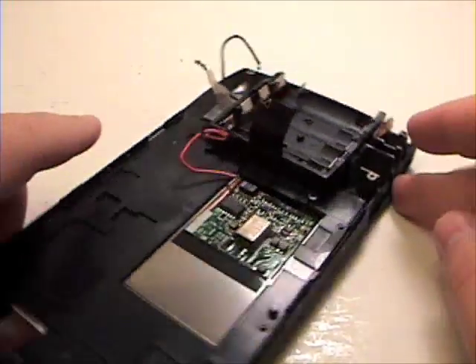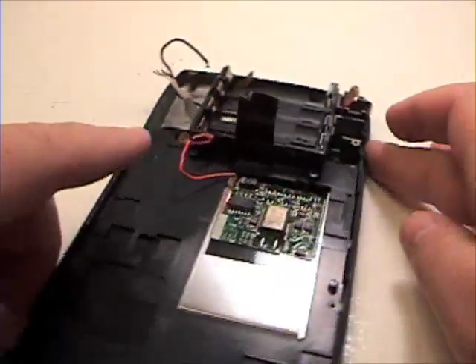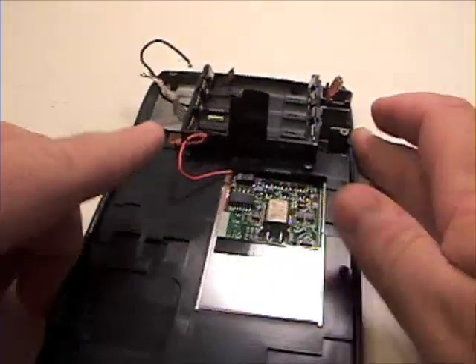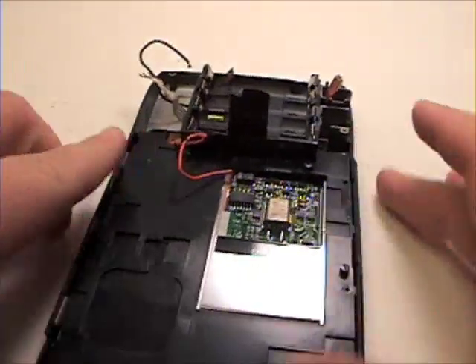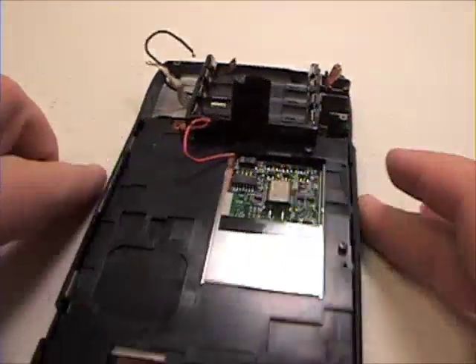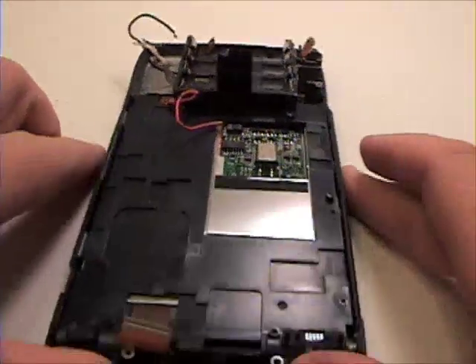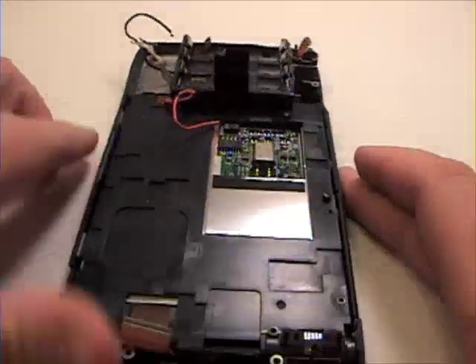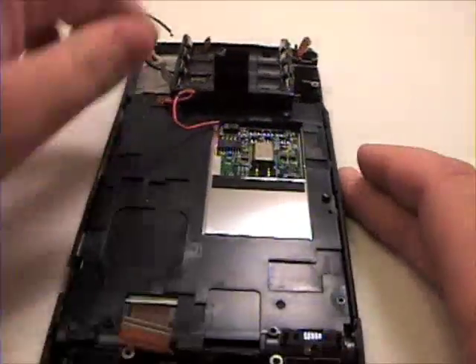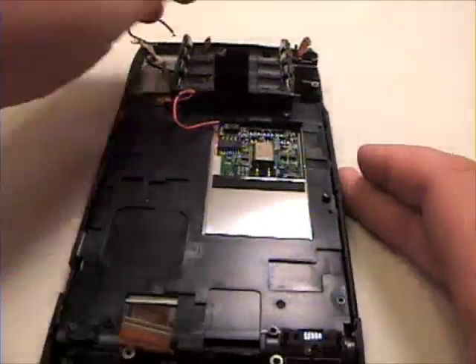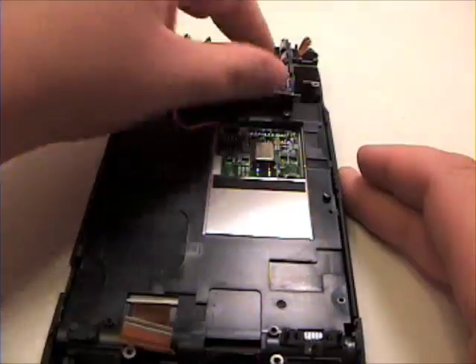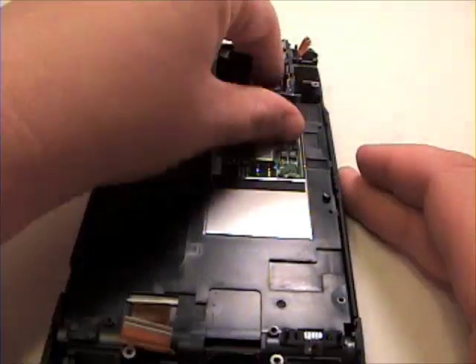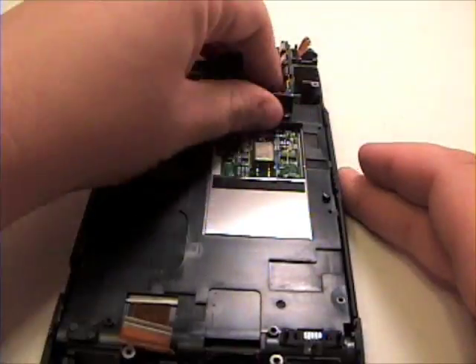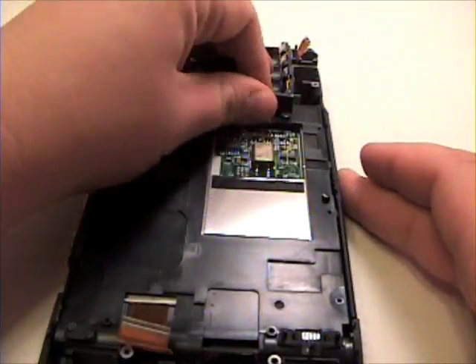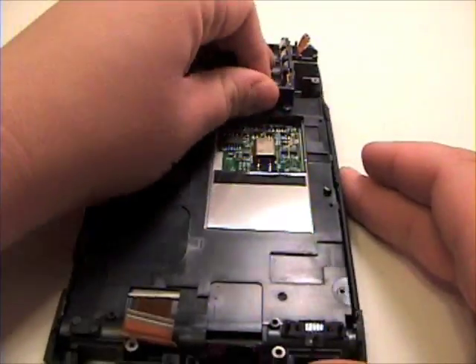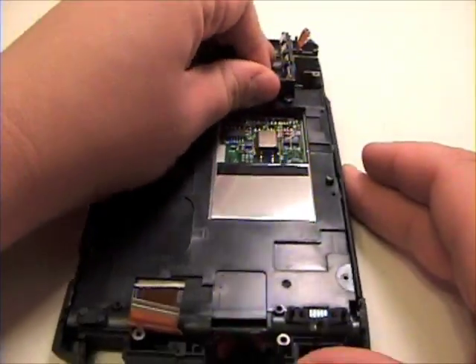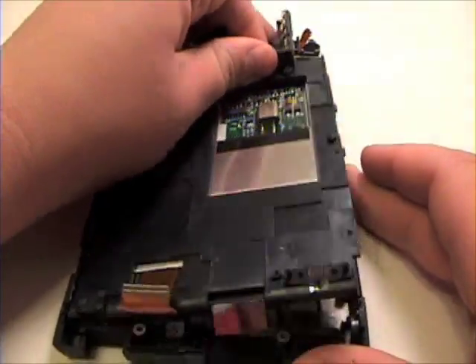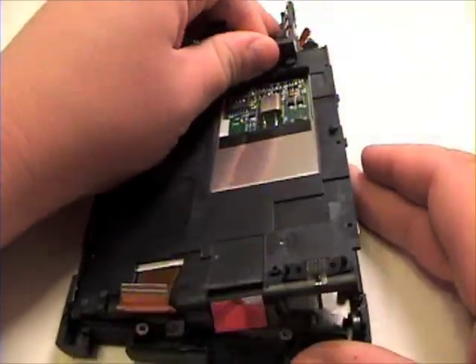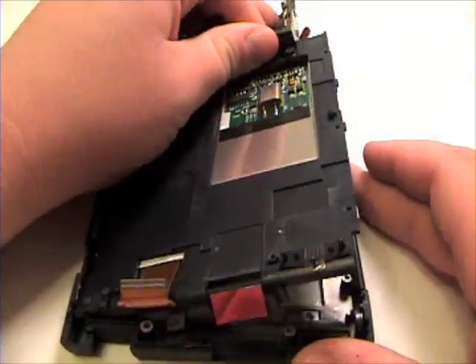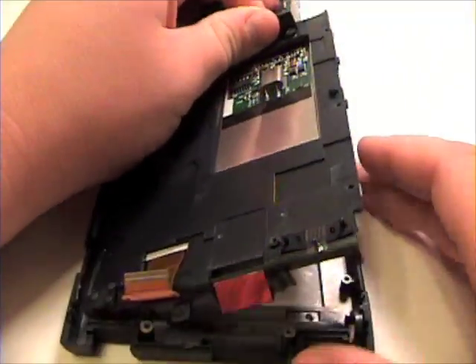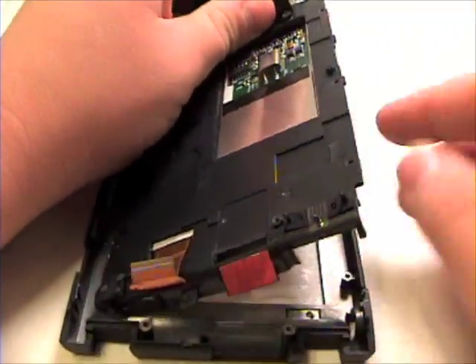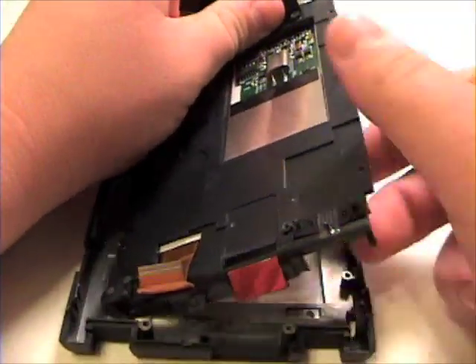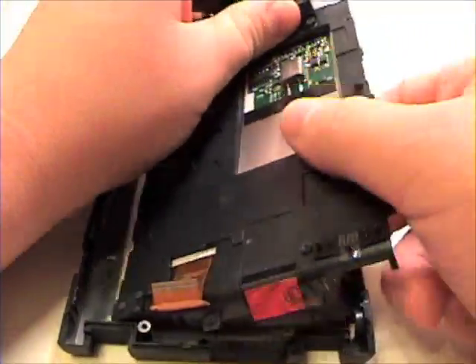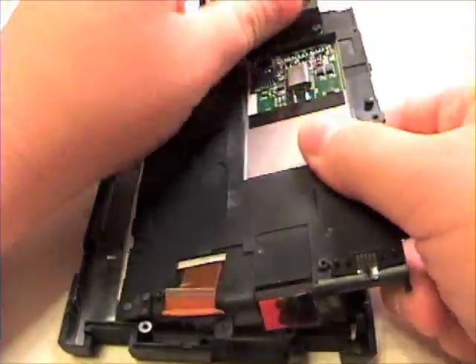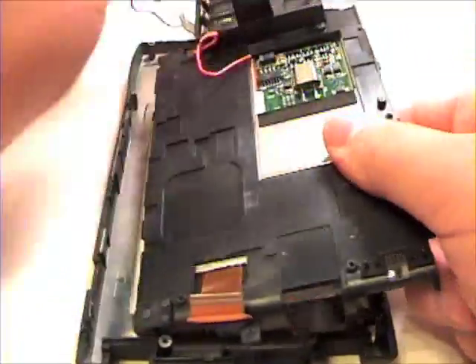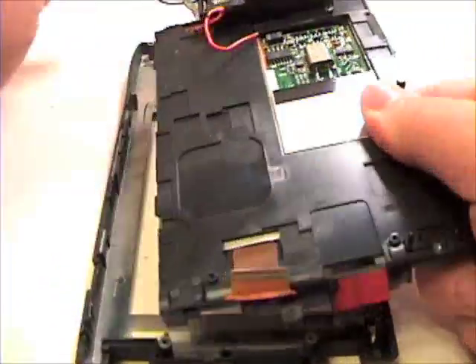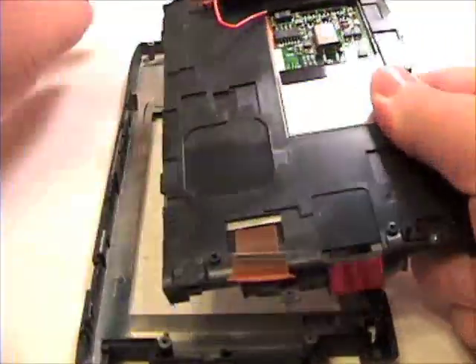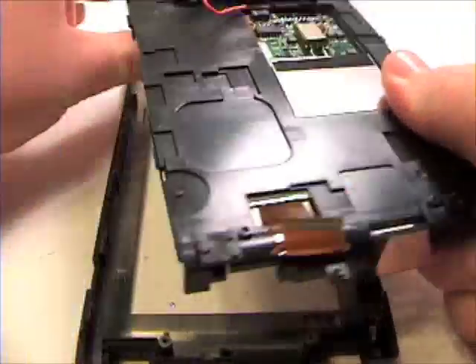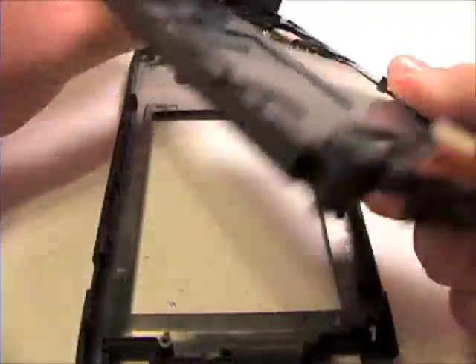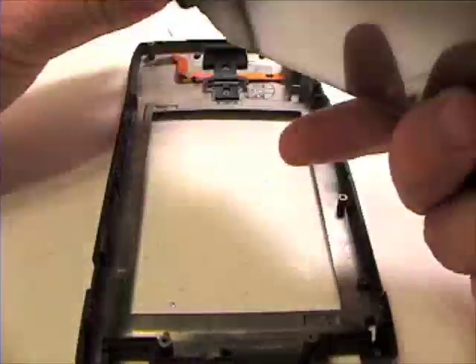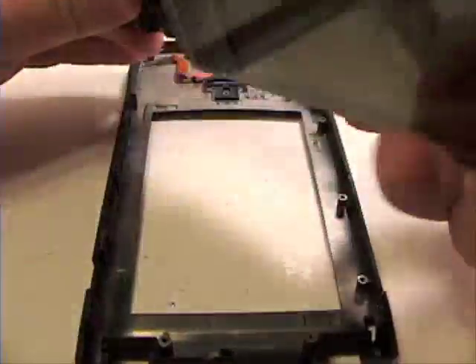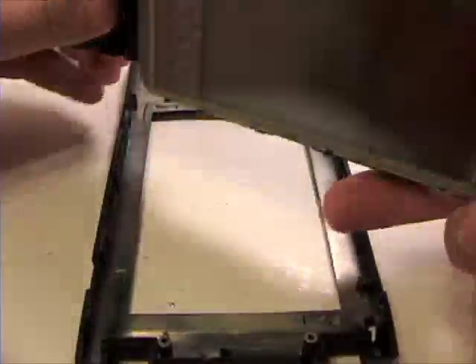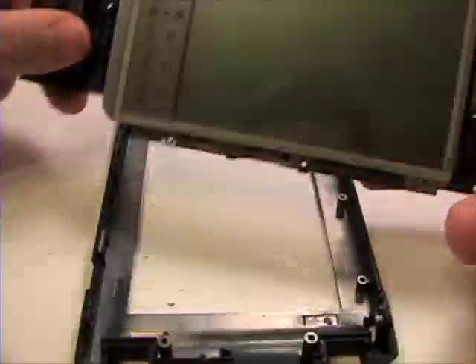Once that is complete, now lift the LCD unit out of the top case.